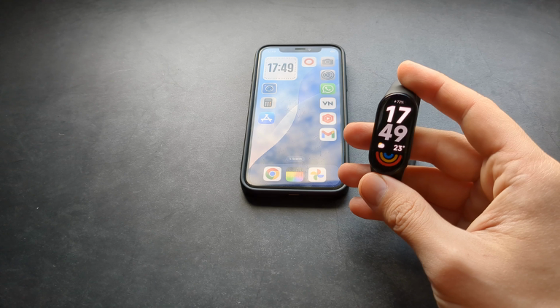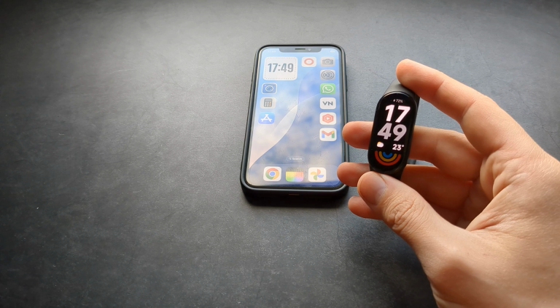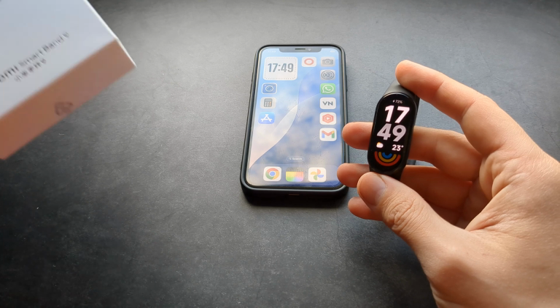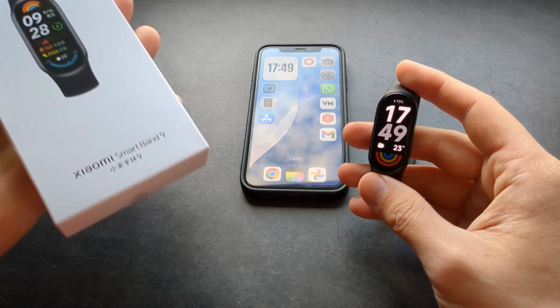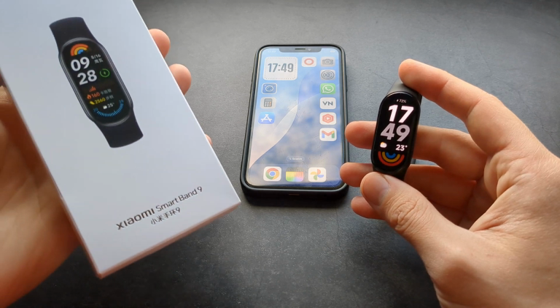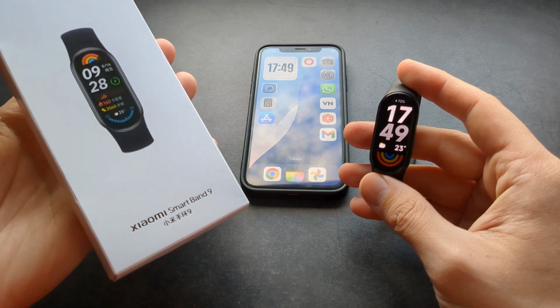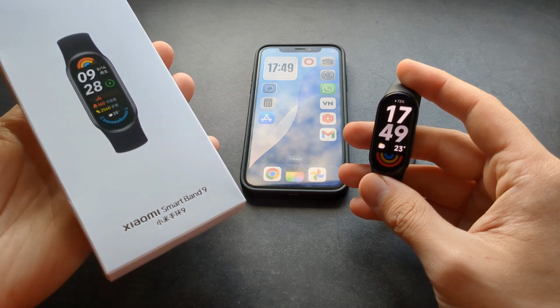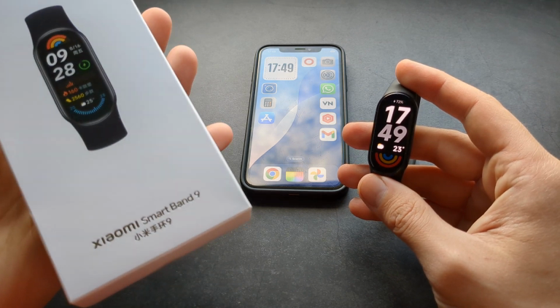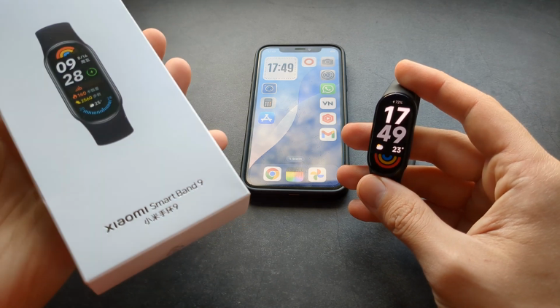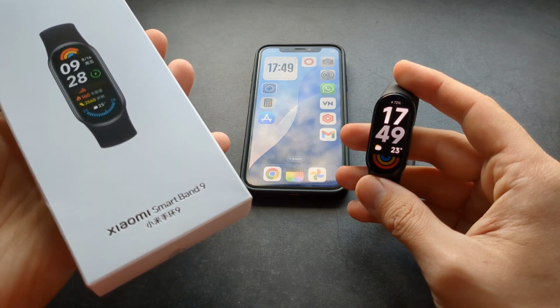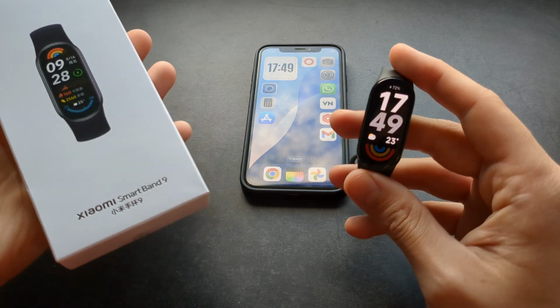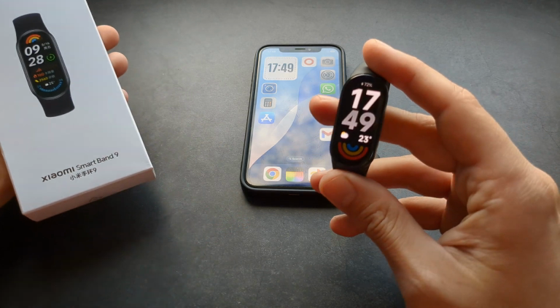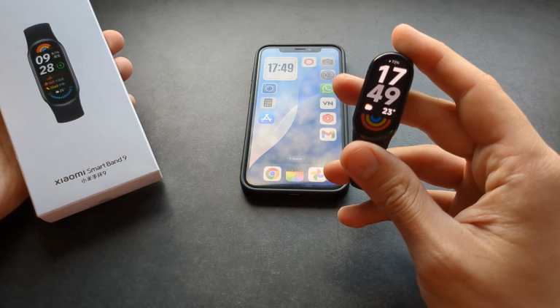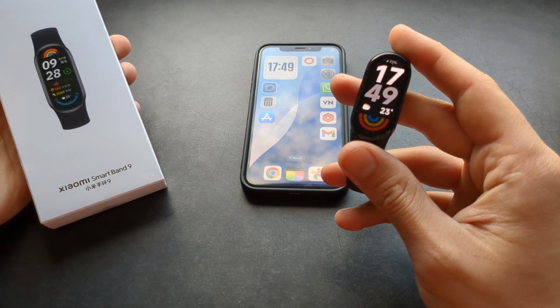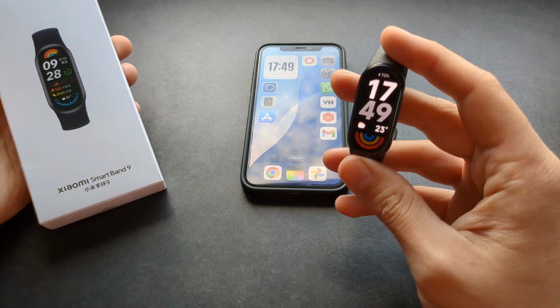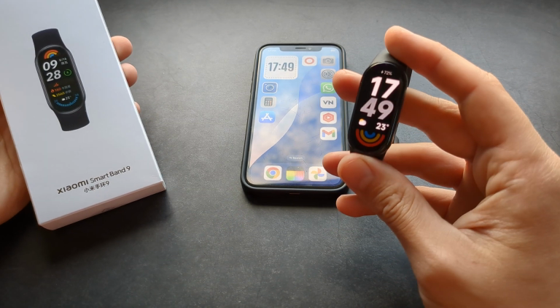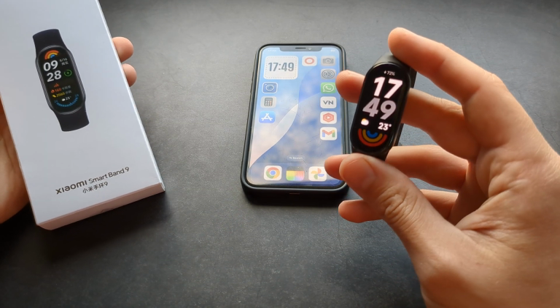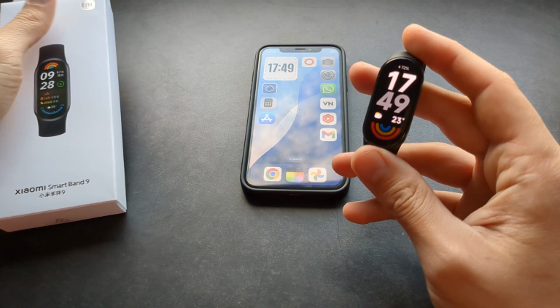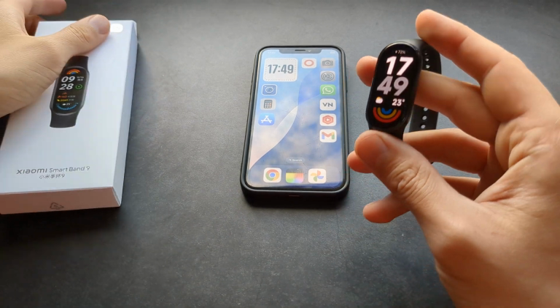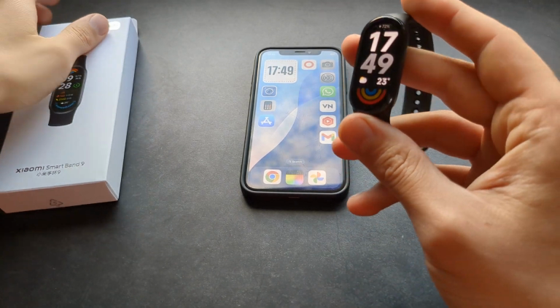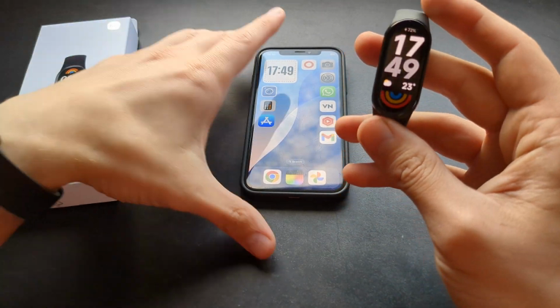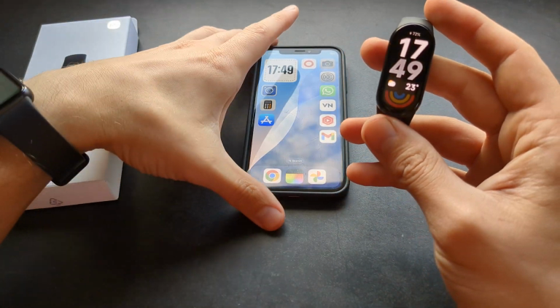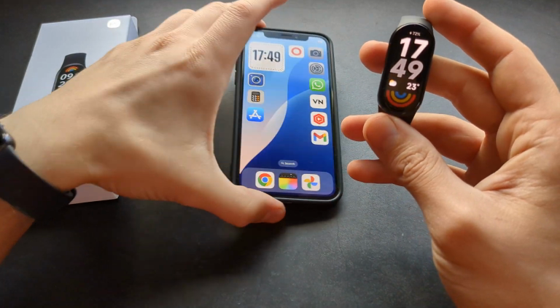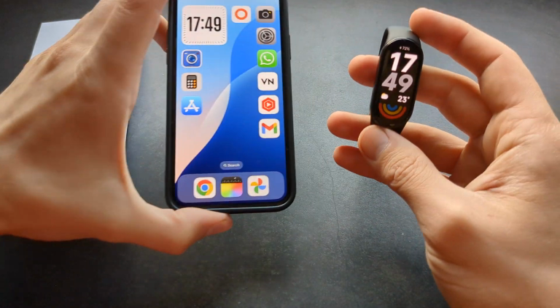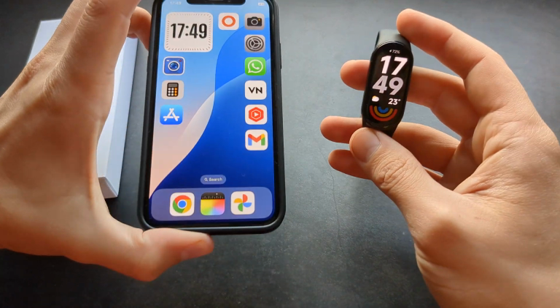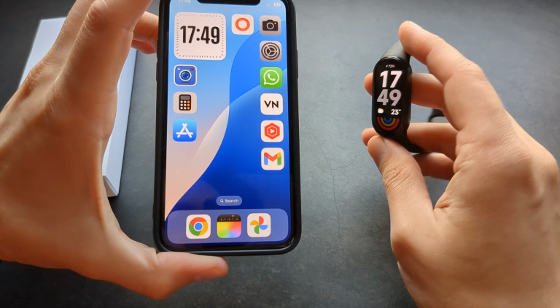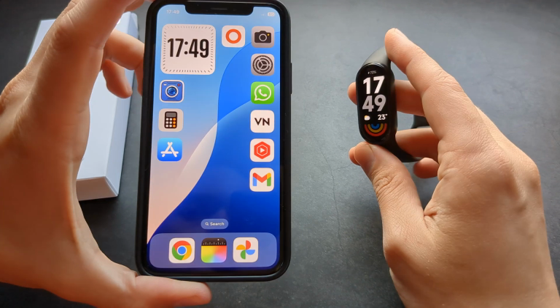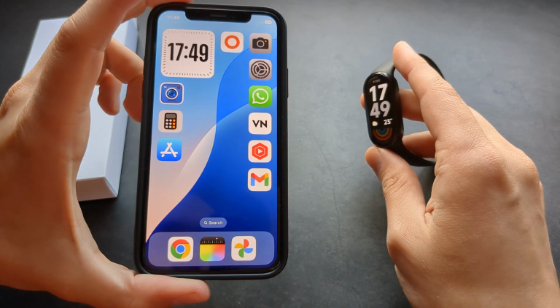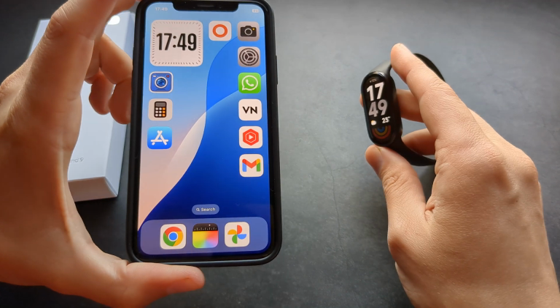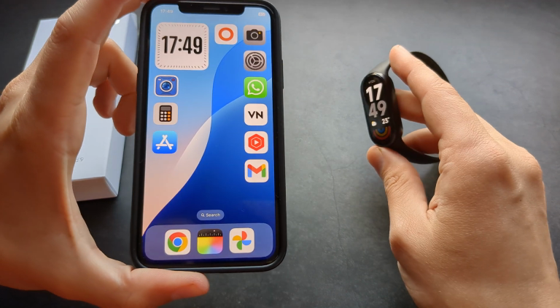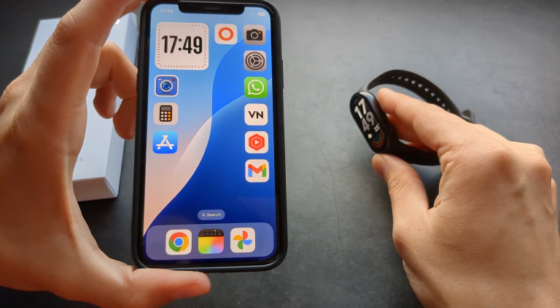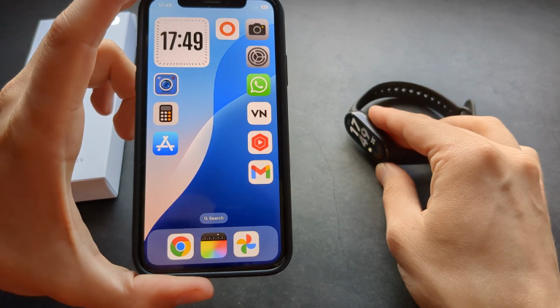Are you wondering if the new Xiaomi Band 9 actually works with iPhones? Well, yes — this watch can actually work with iPhones.